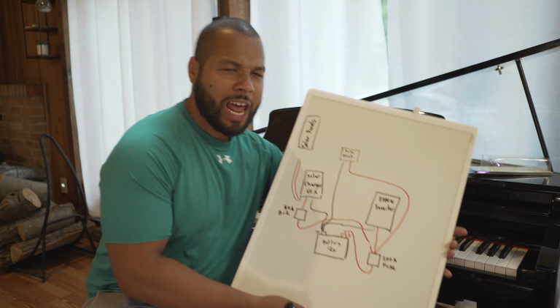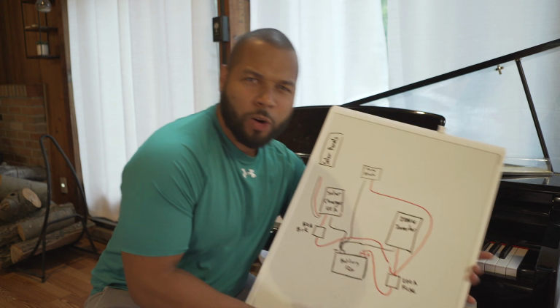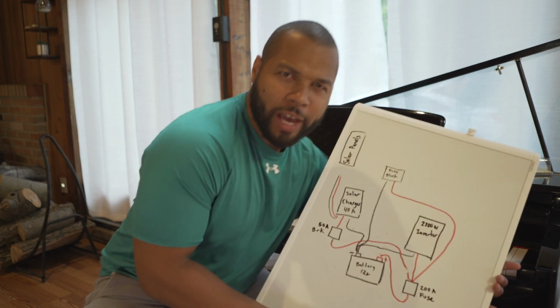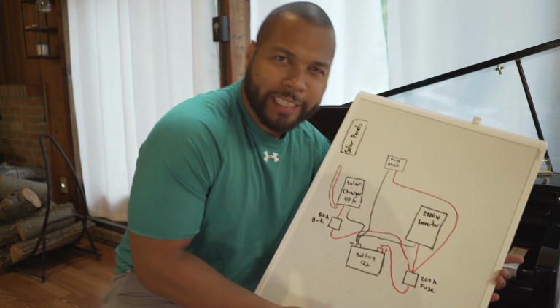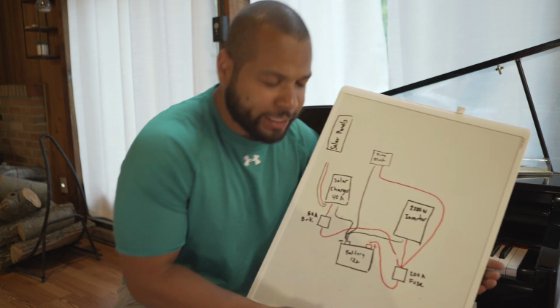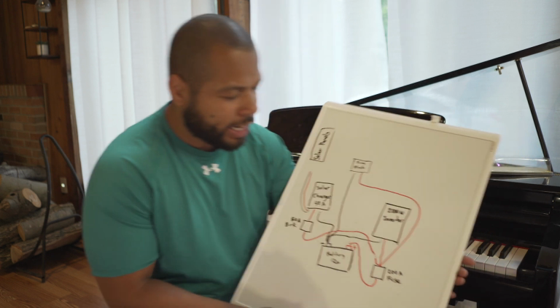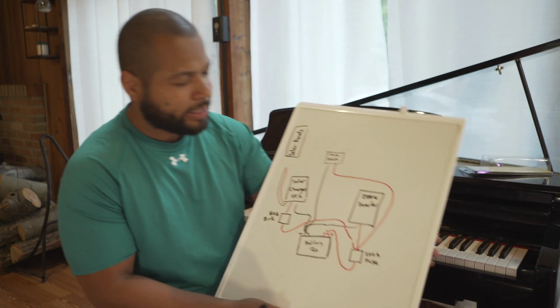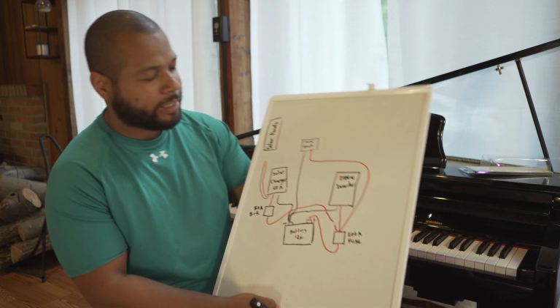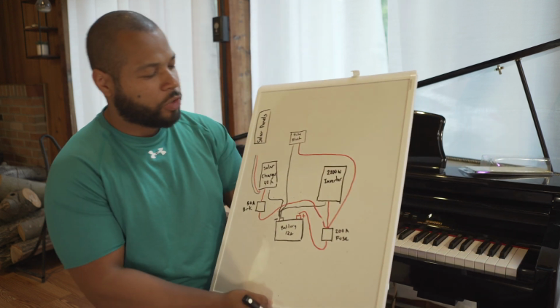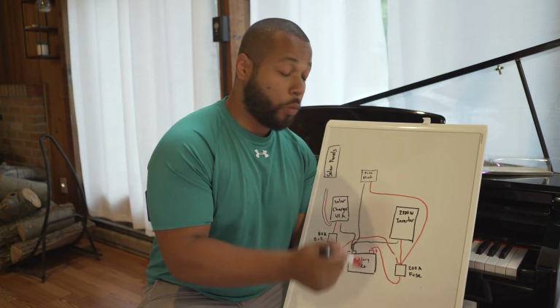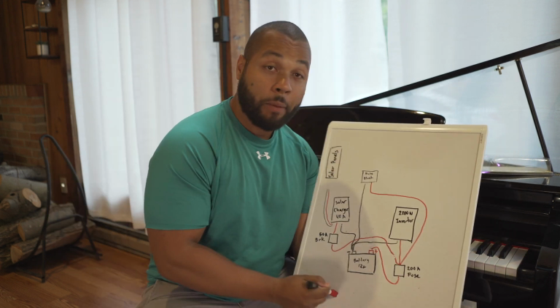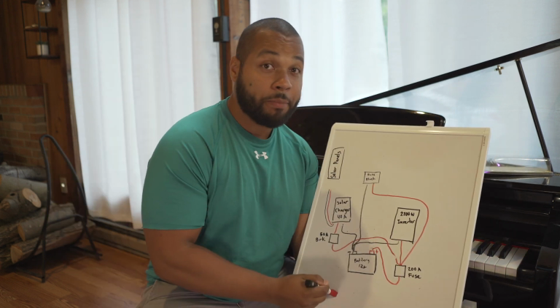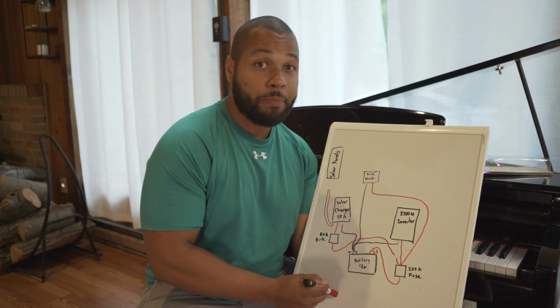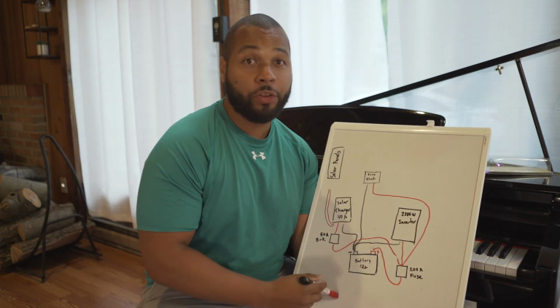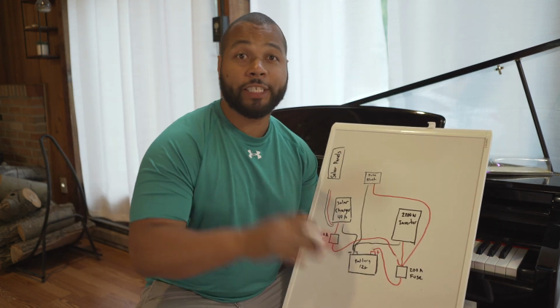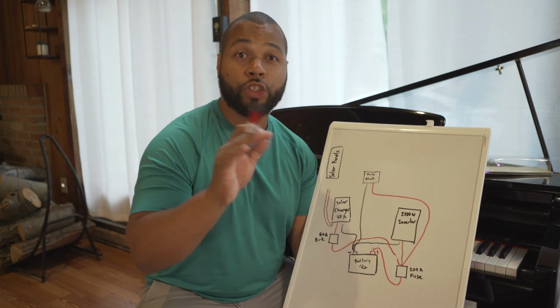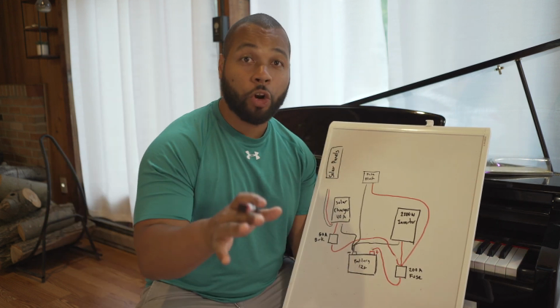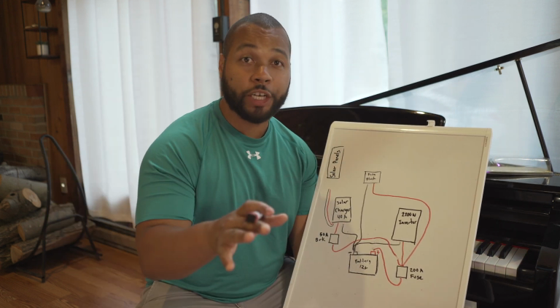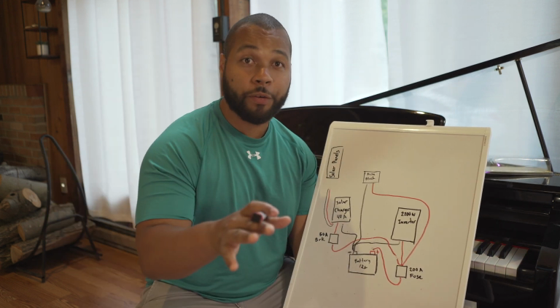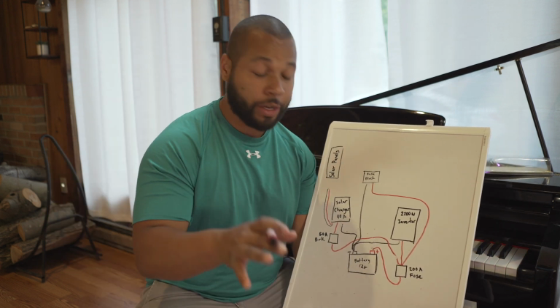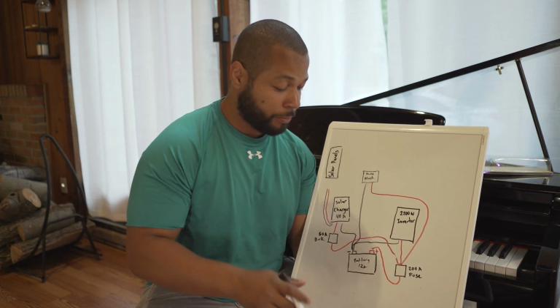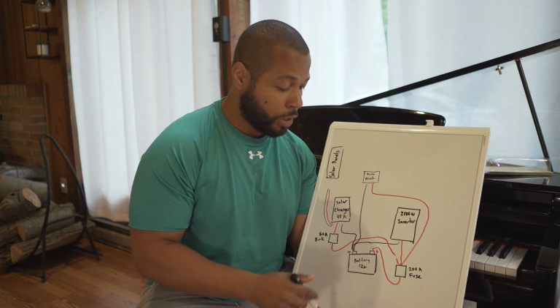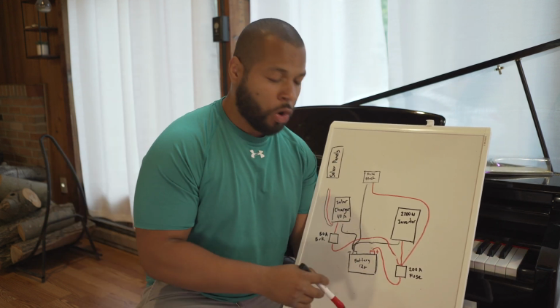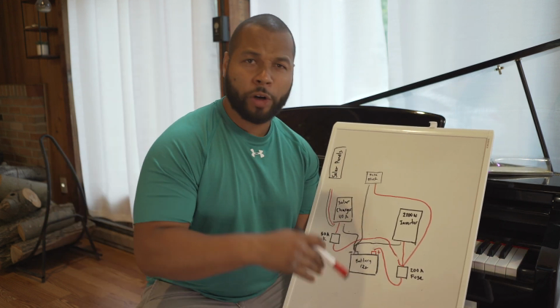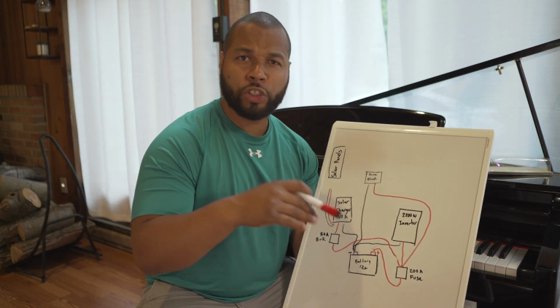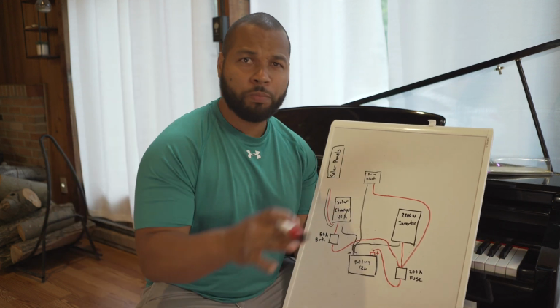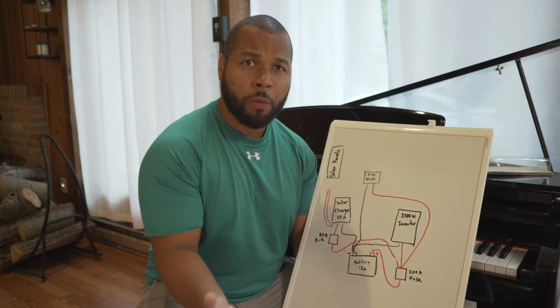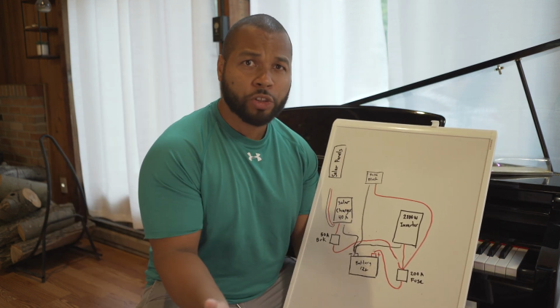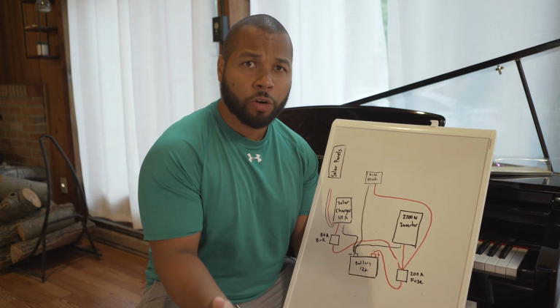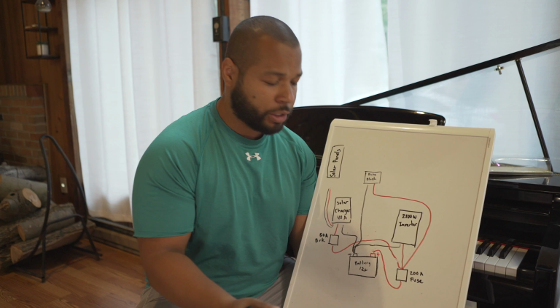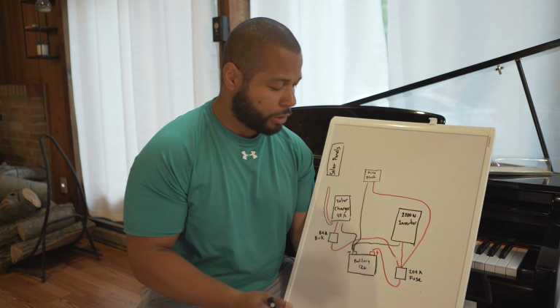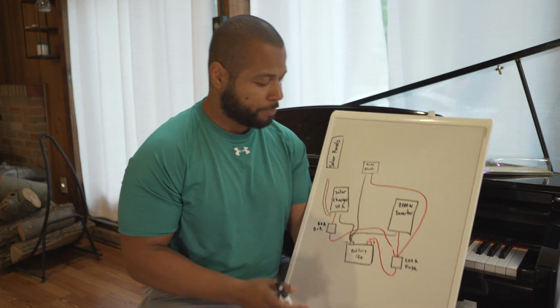Hello ladies and gents. What I'm going to be building is a solar generator, or a mobile solar system.